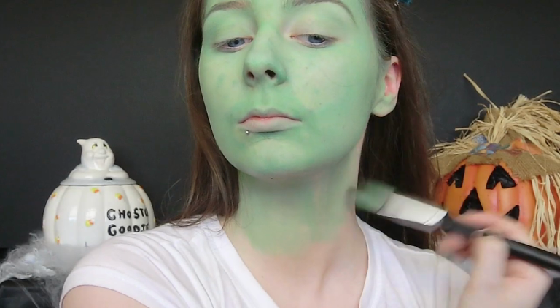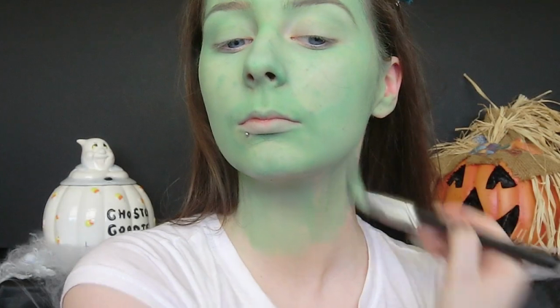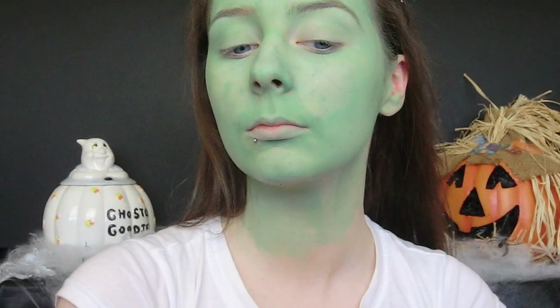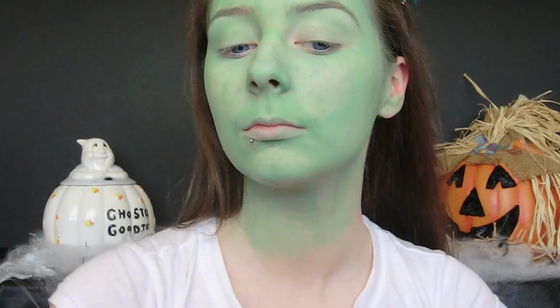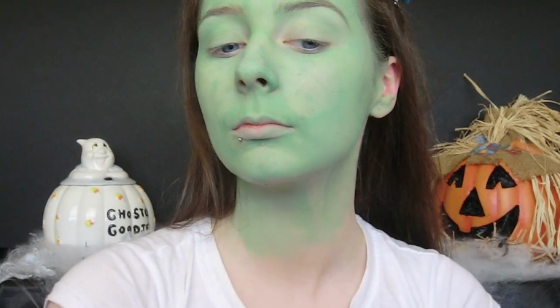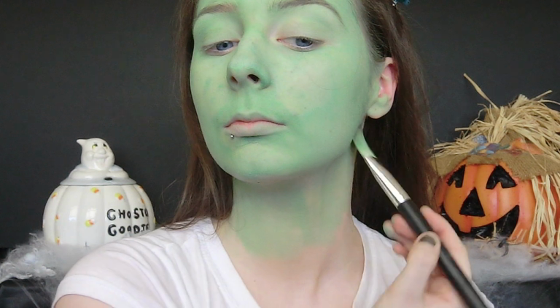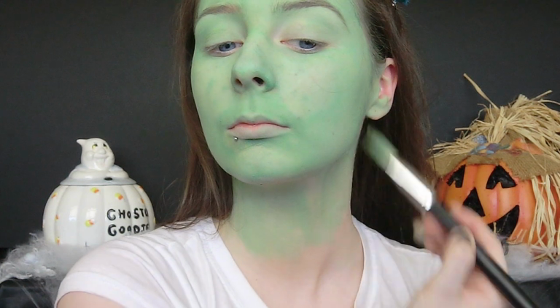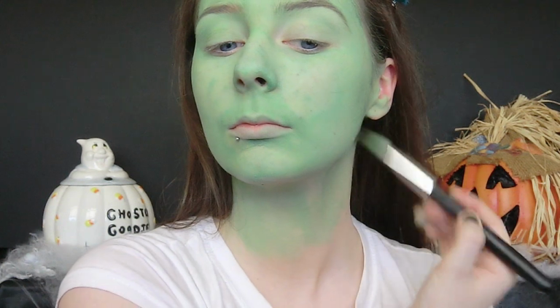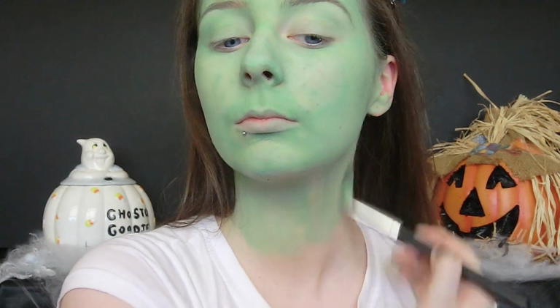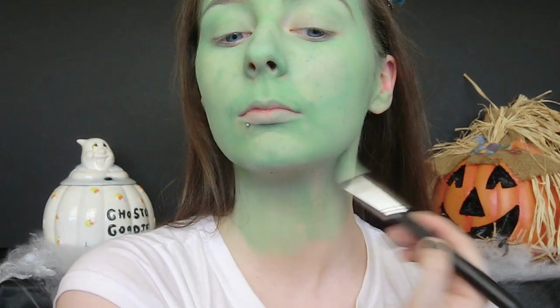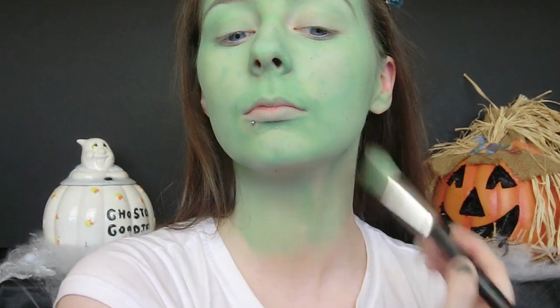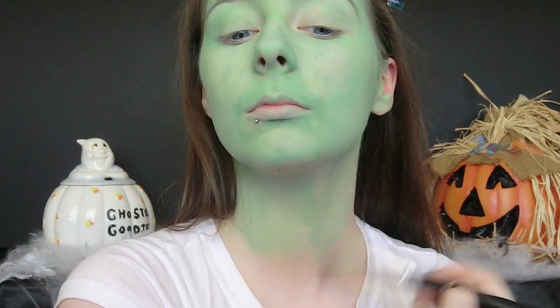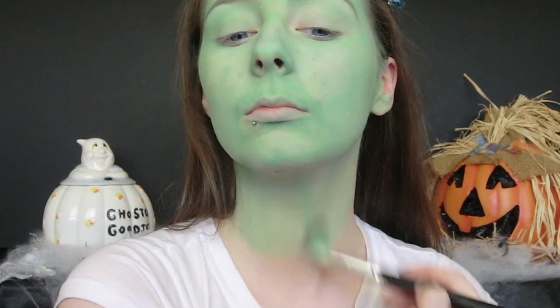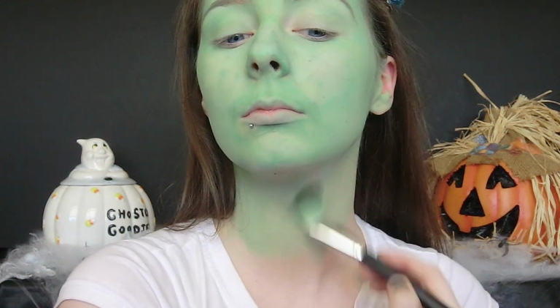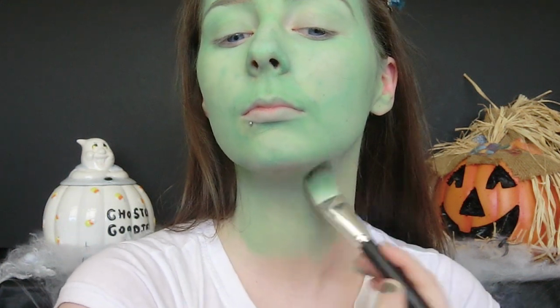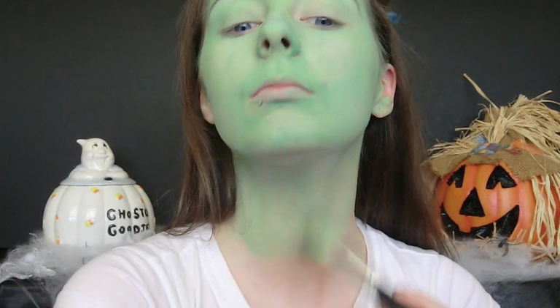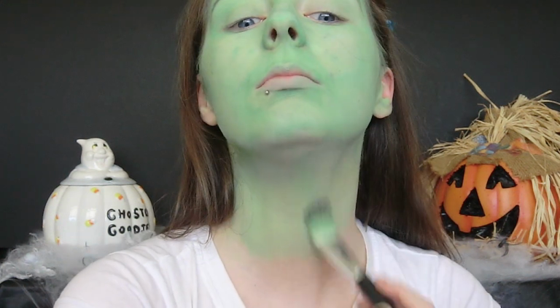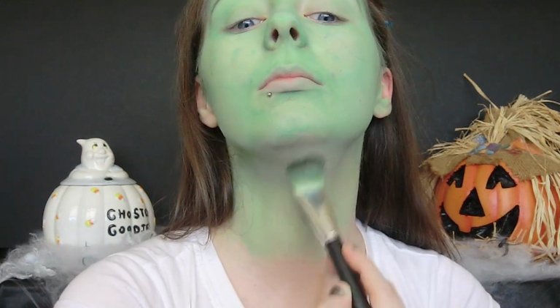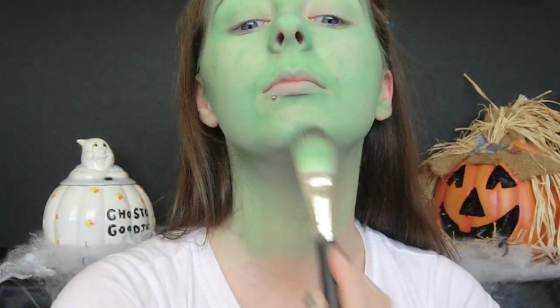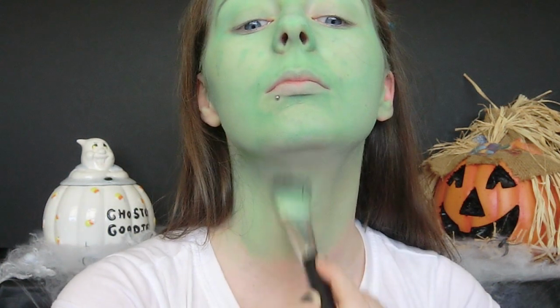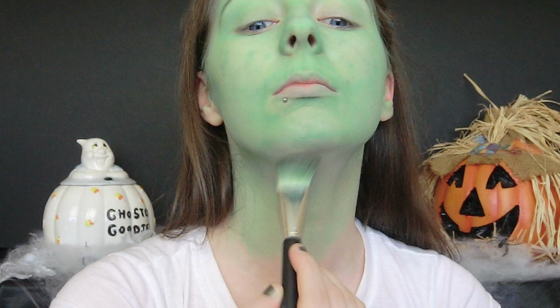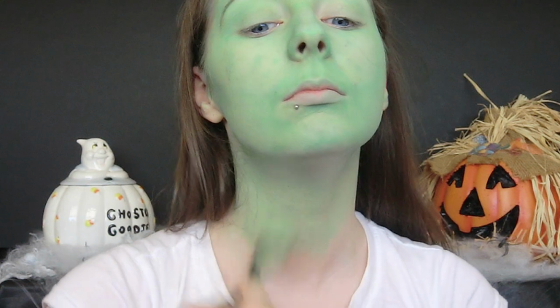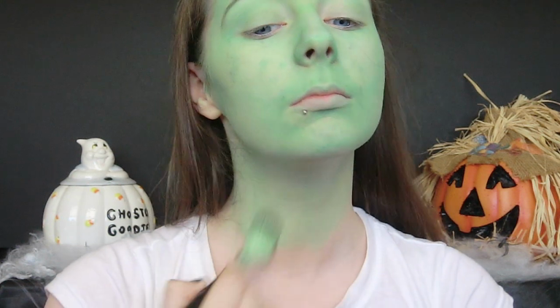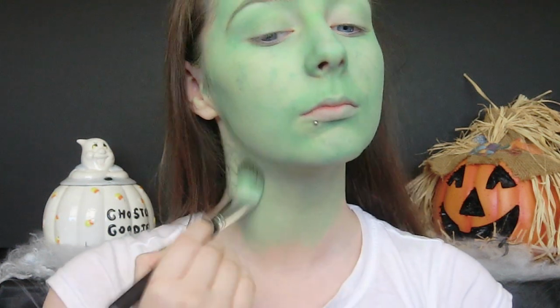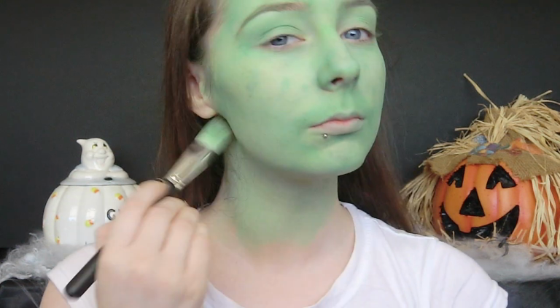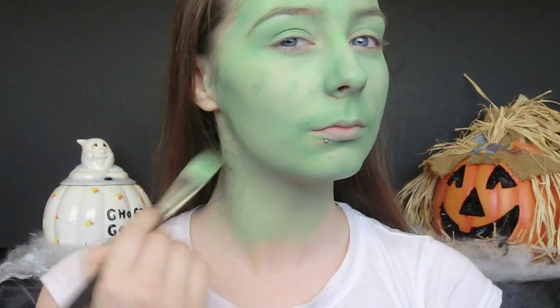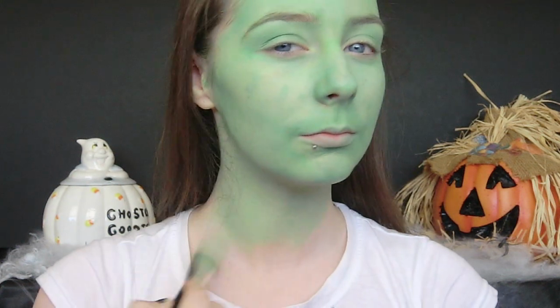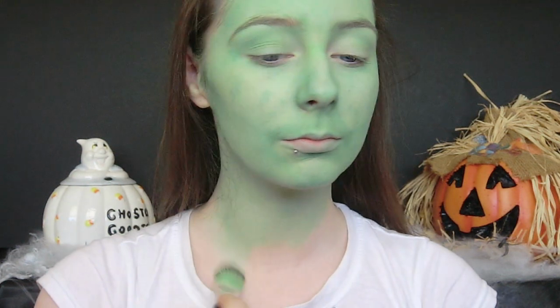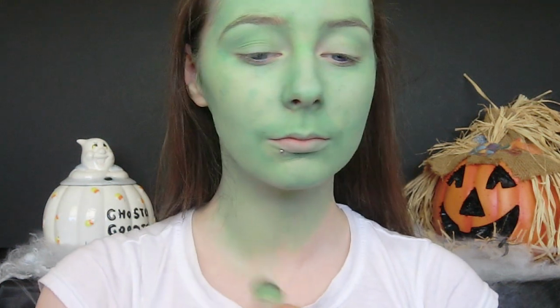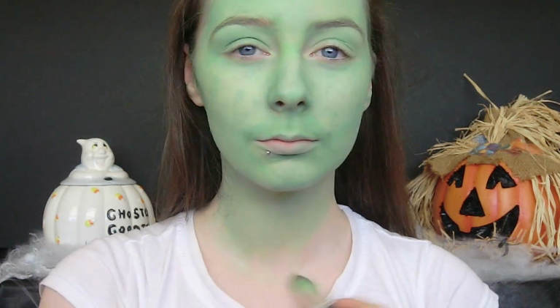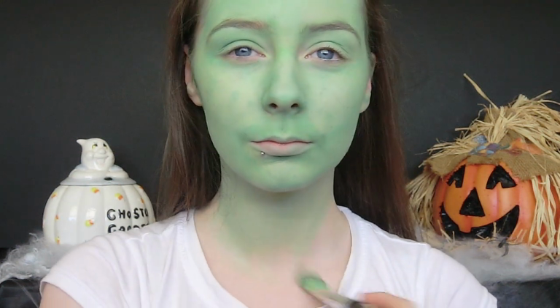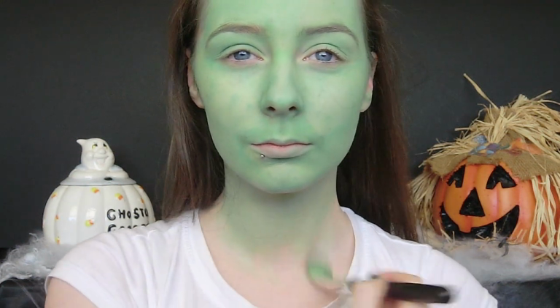For this look you don't want any bare skin showing, so you're going to bring the face paint down onto your neck and you're also going to paint your ears as well.